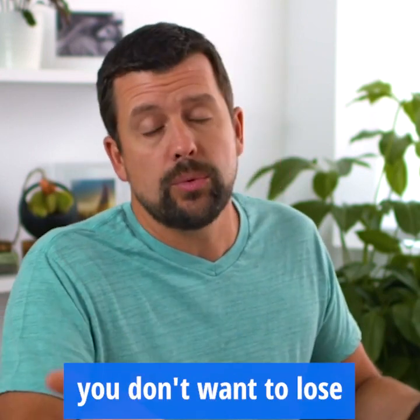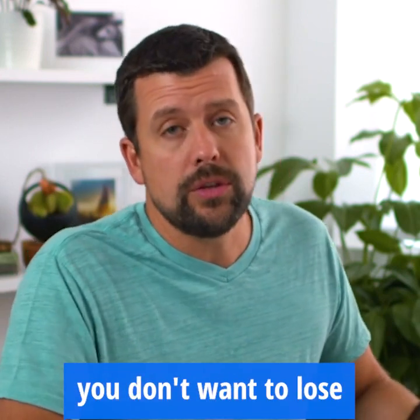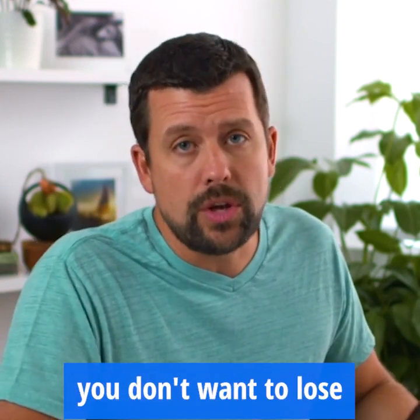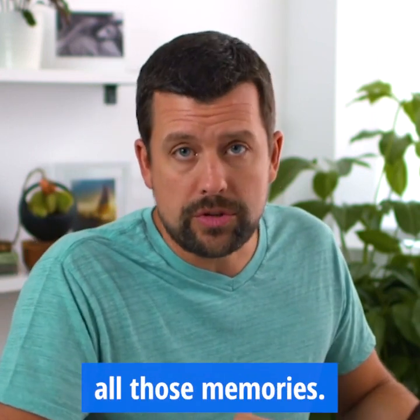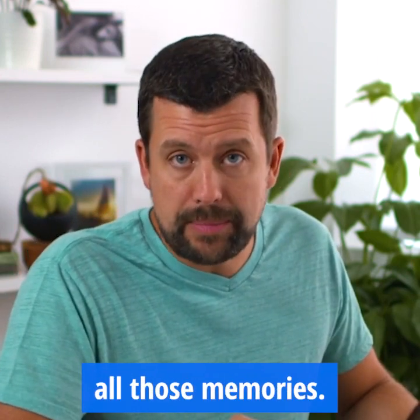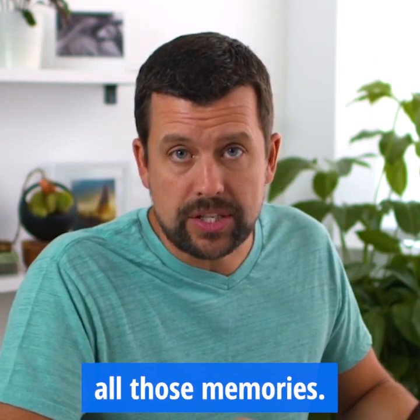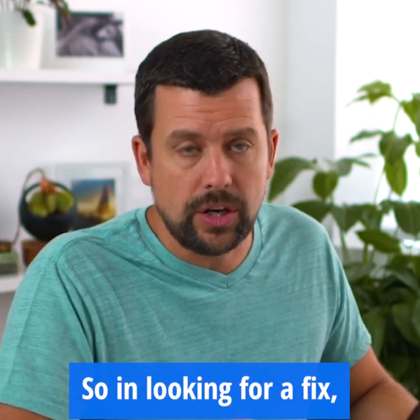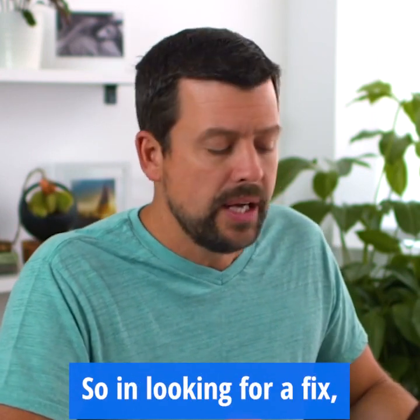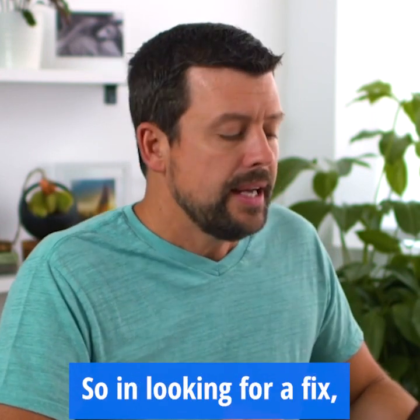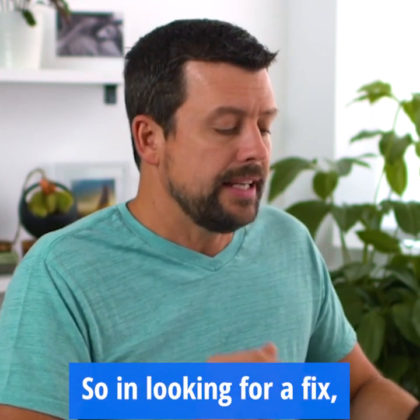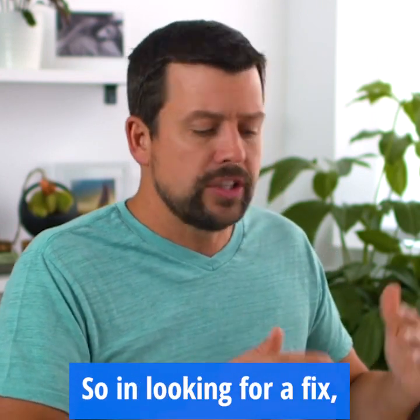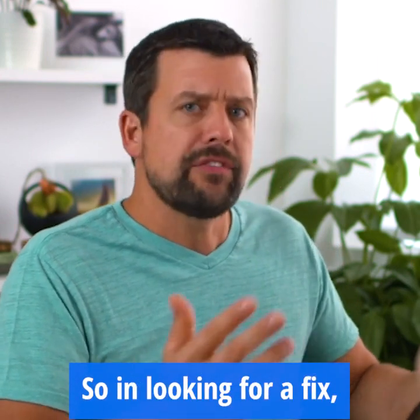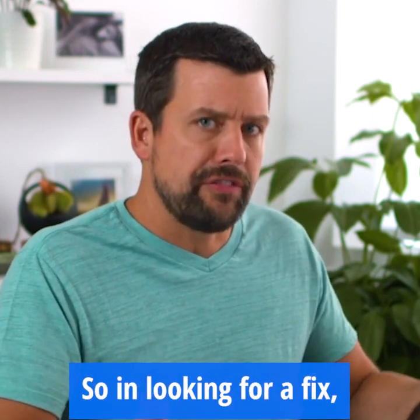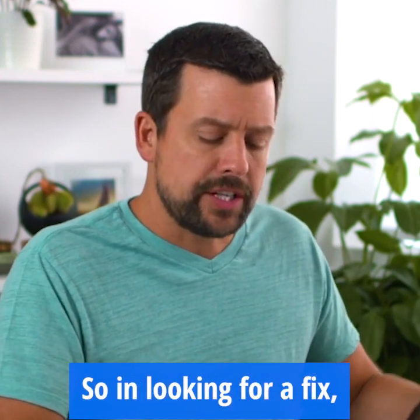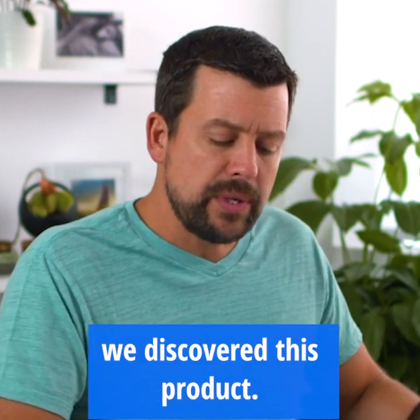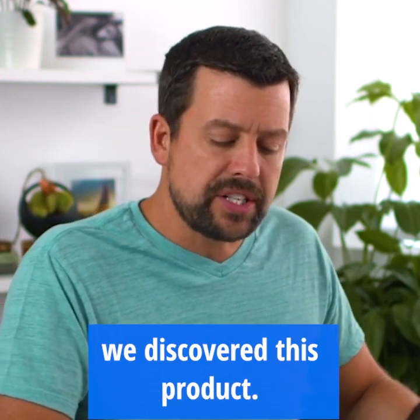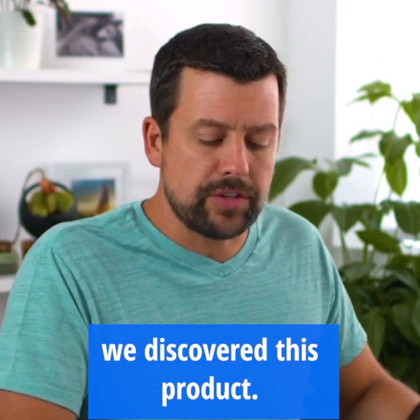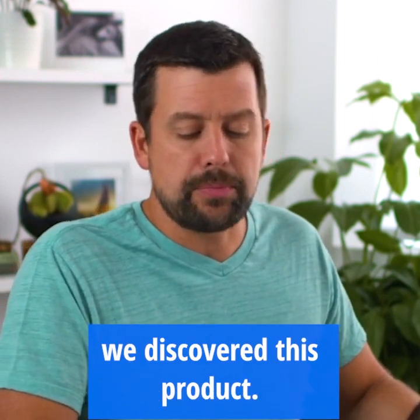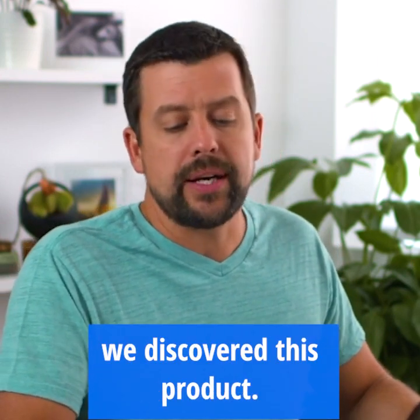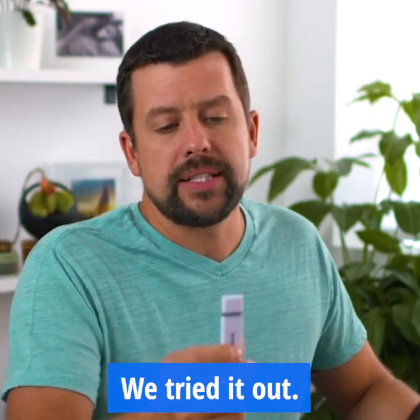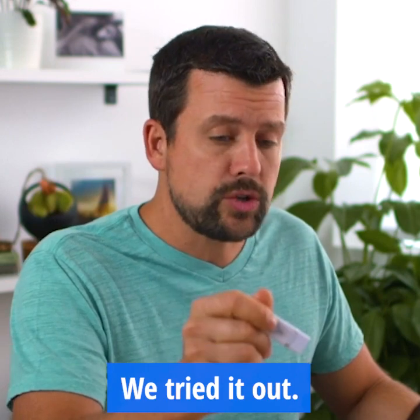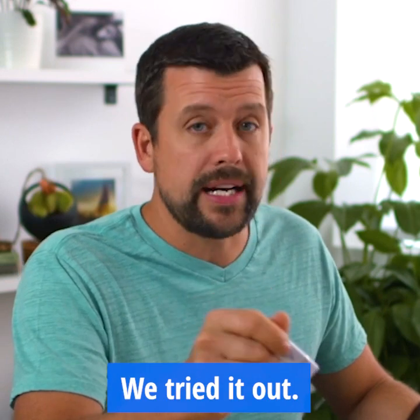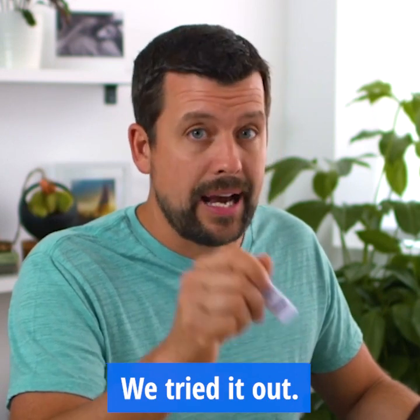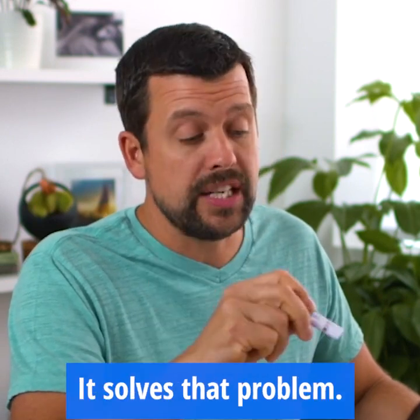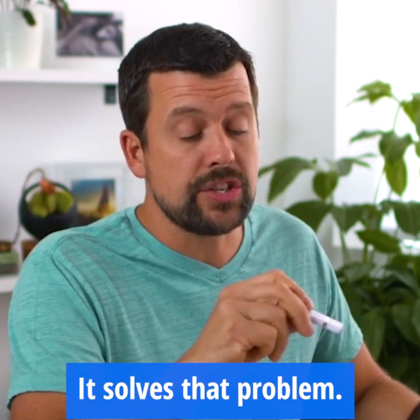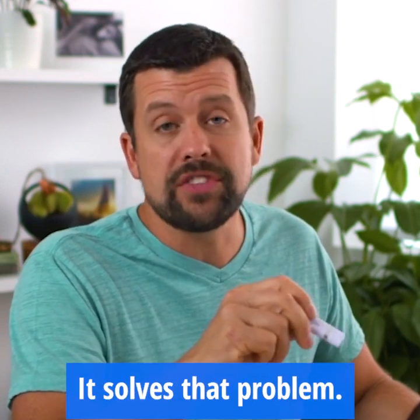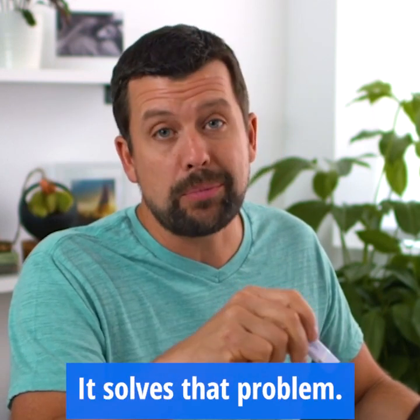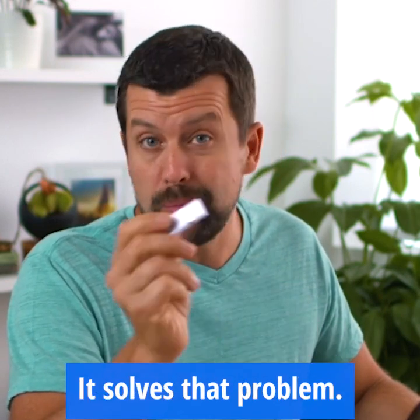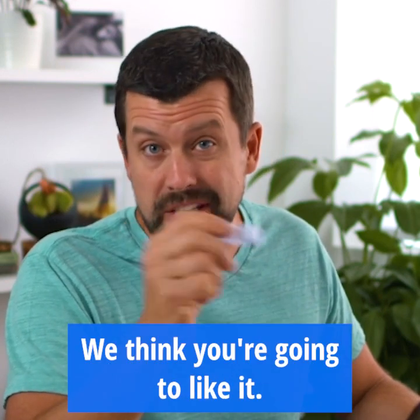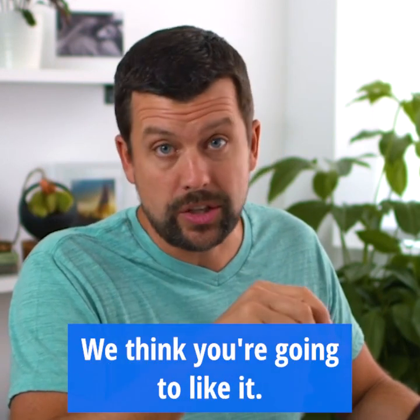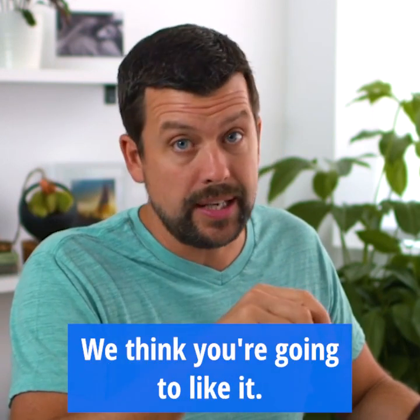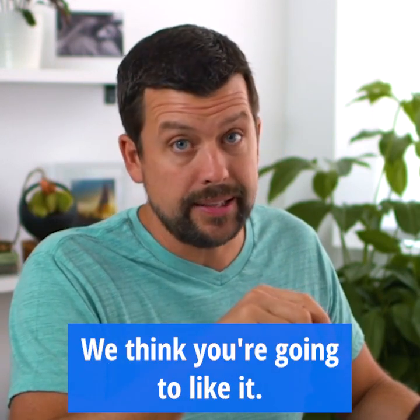You don't want to lose all those memories. So in looking for a fix, we discovered this product. We tried it out, it solves that problem, and we think you're going to like it.